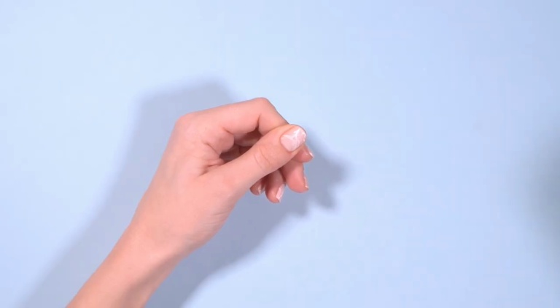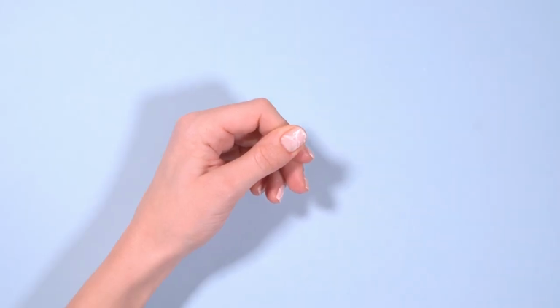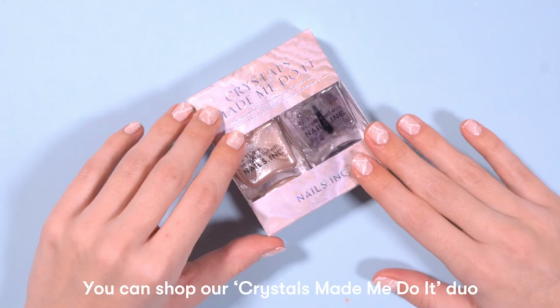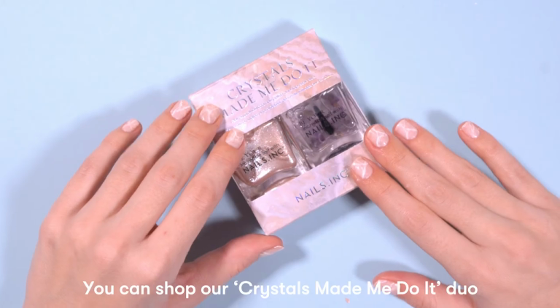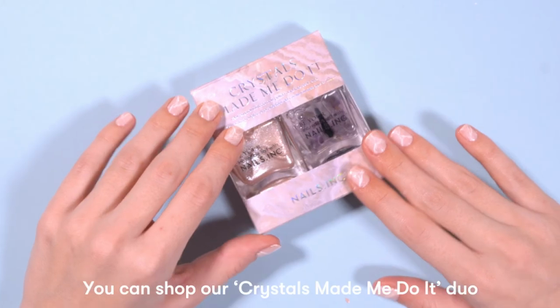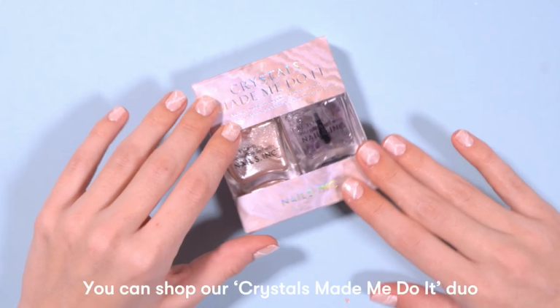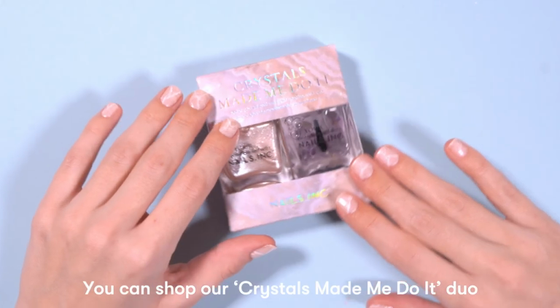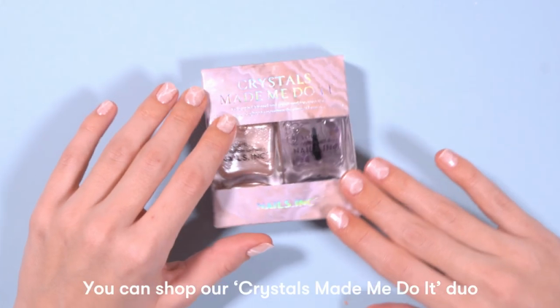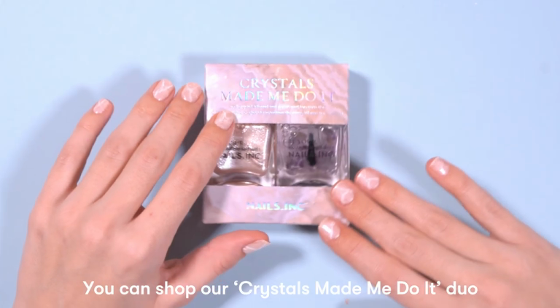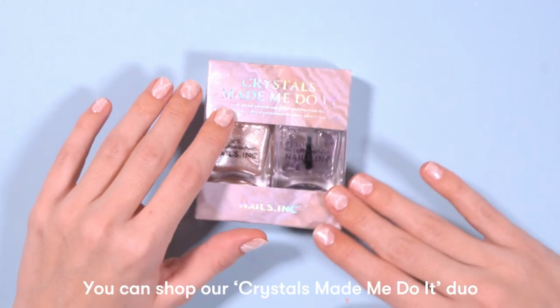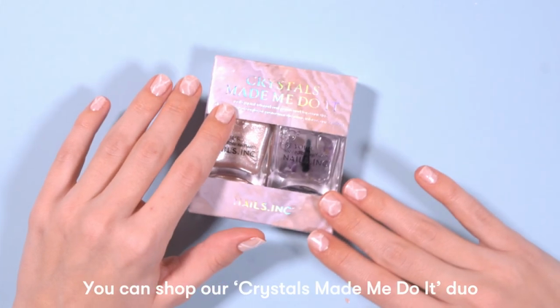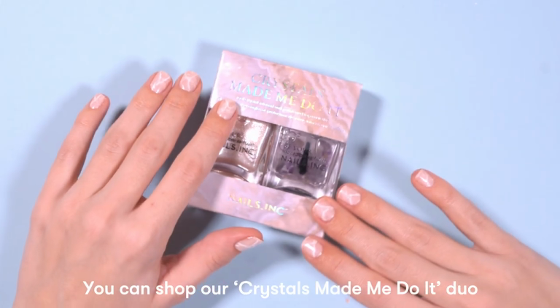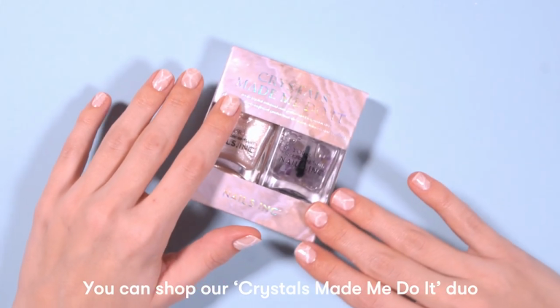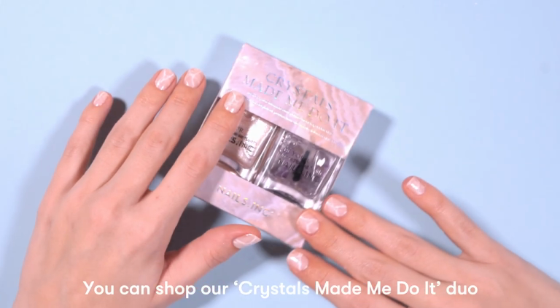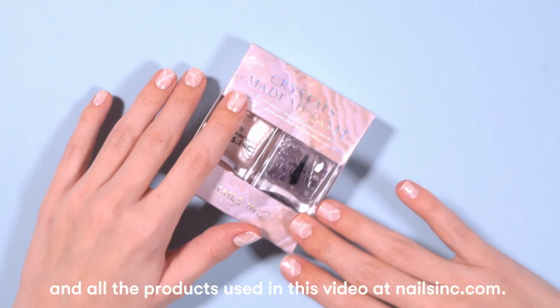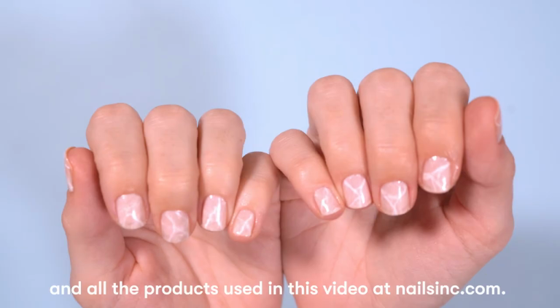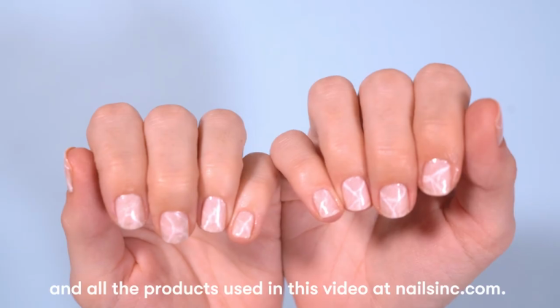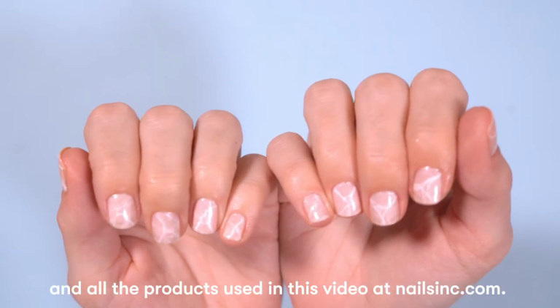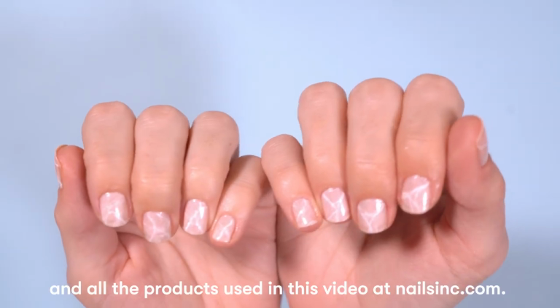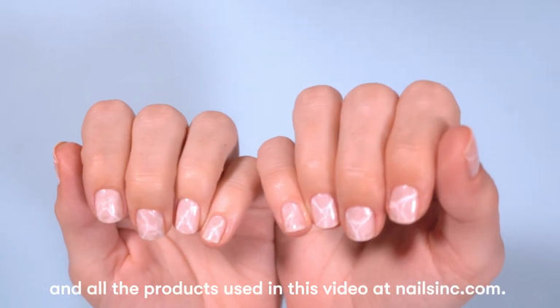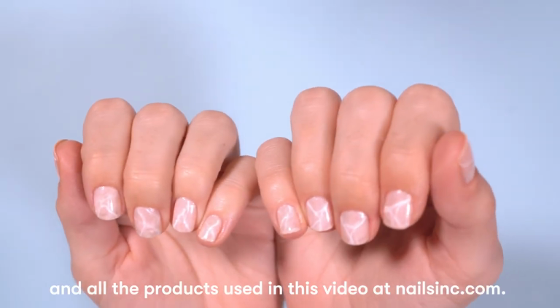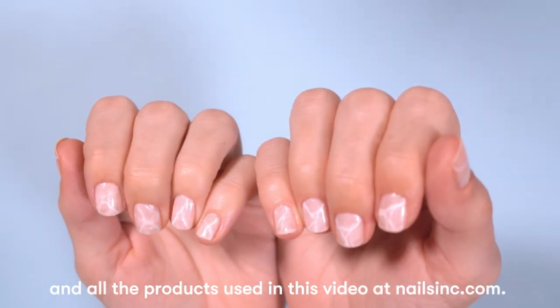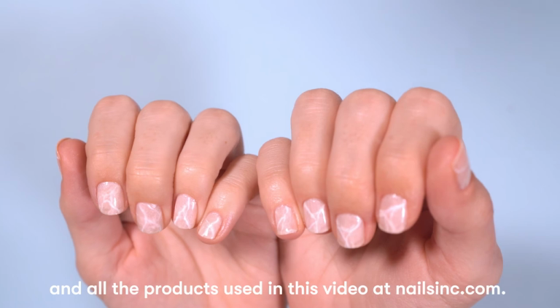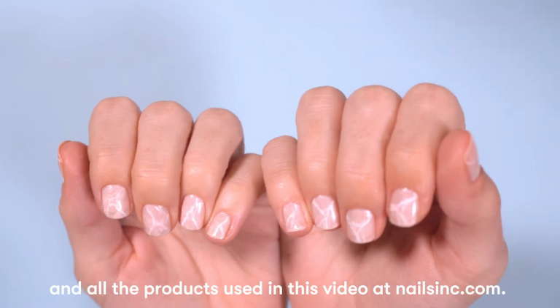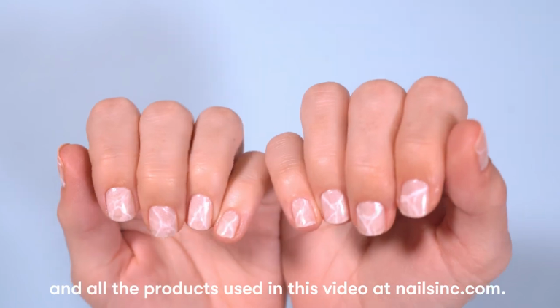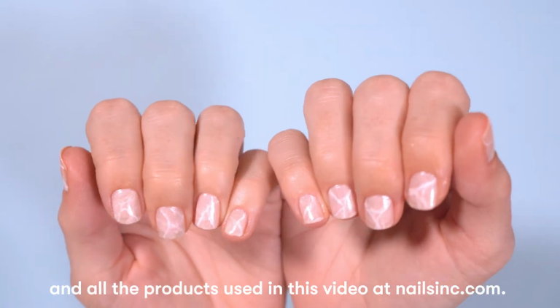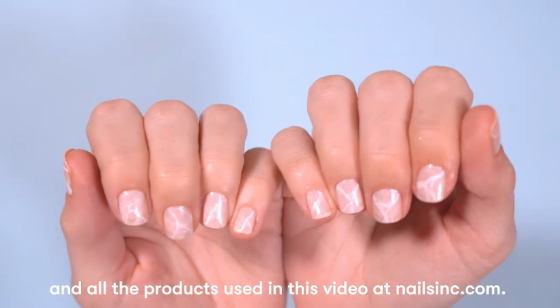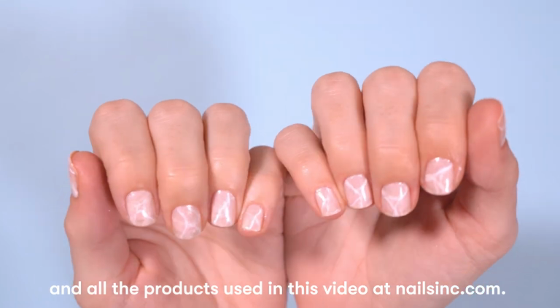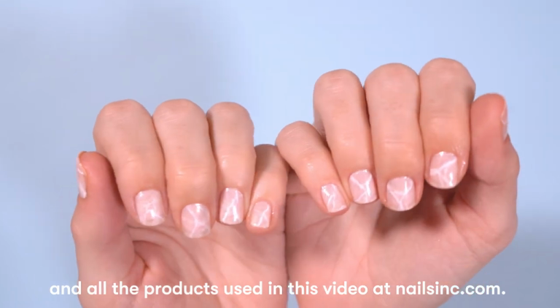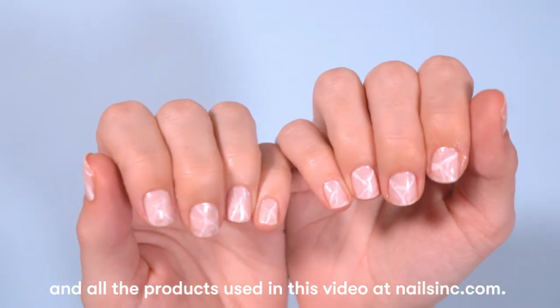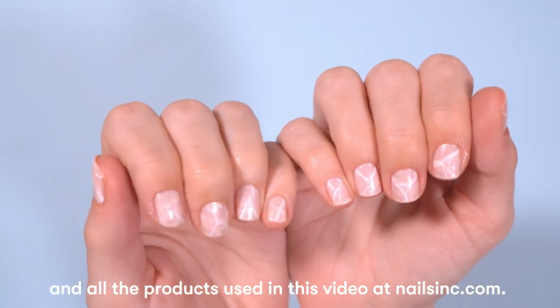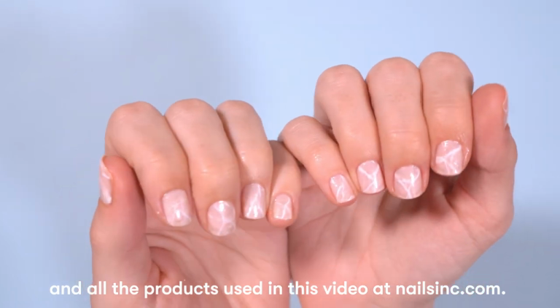You can shop our Crystals Made Me Do It duo and all the products used in this video at nailsinc.com.